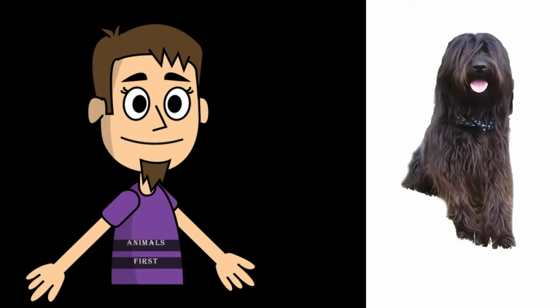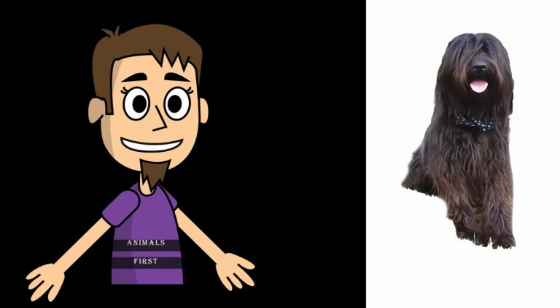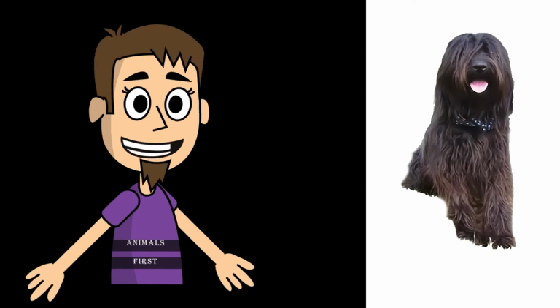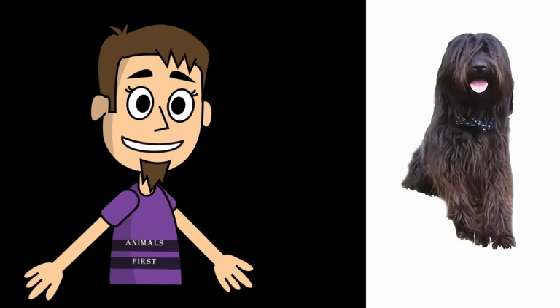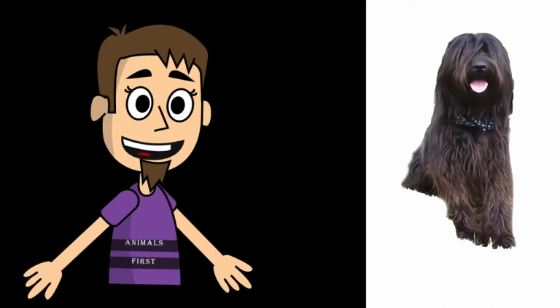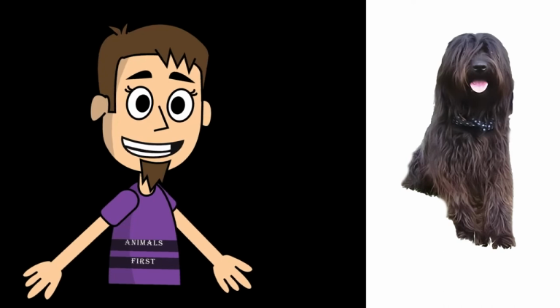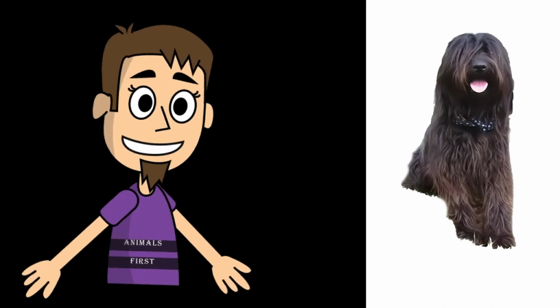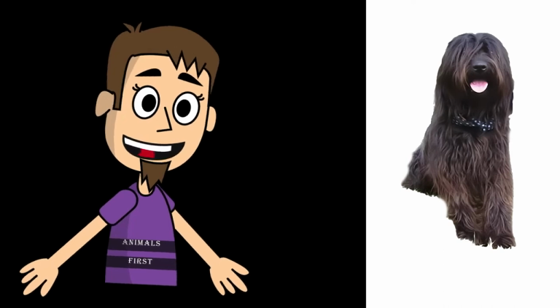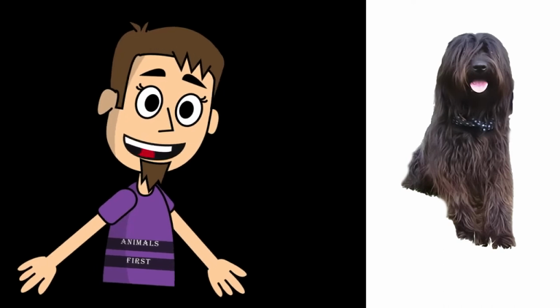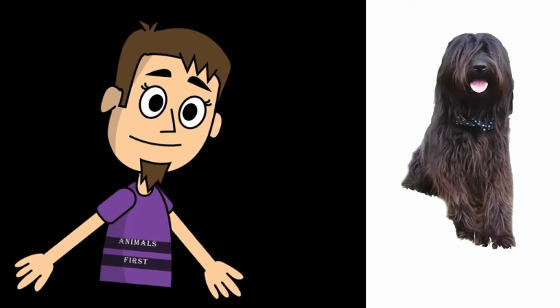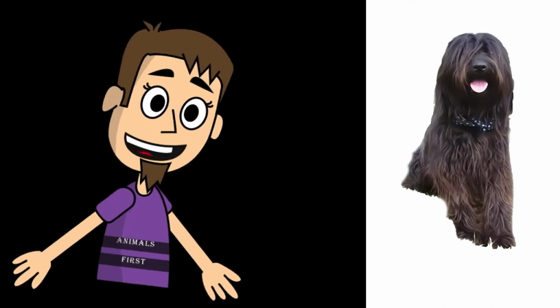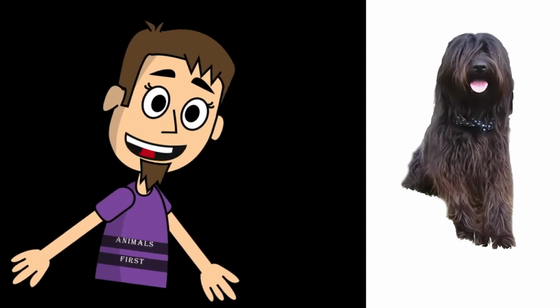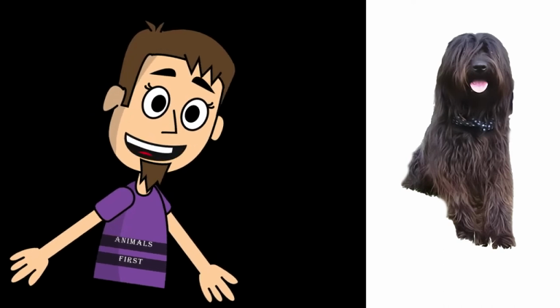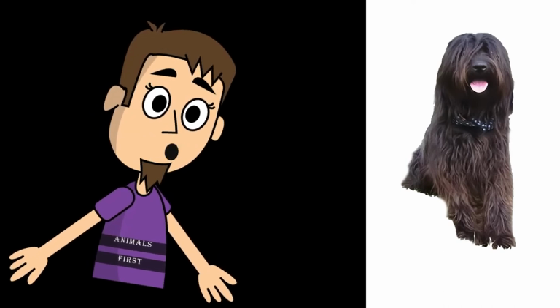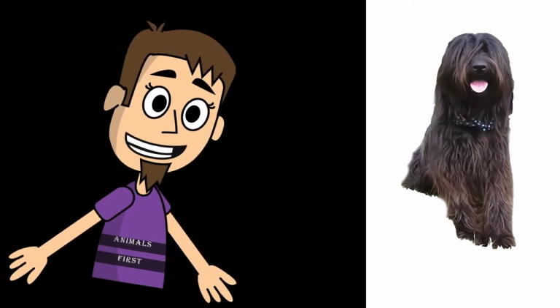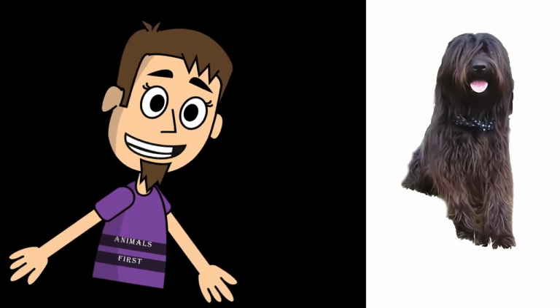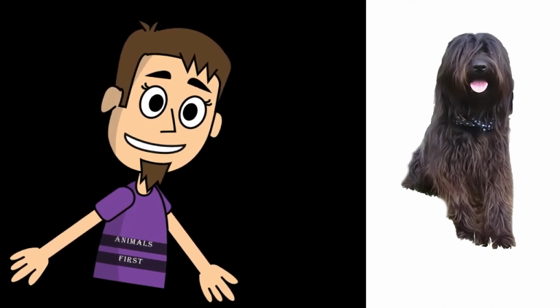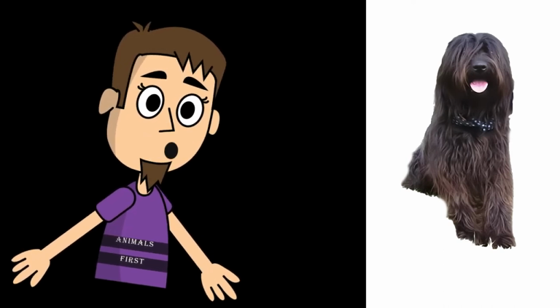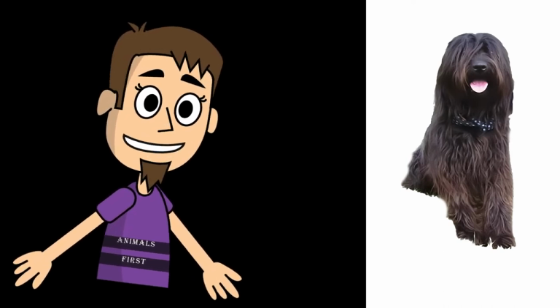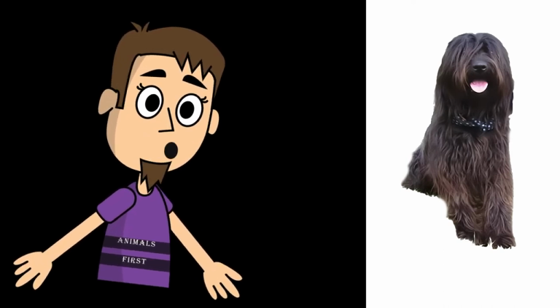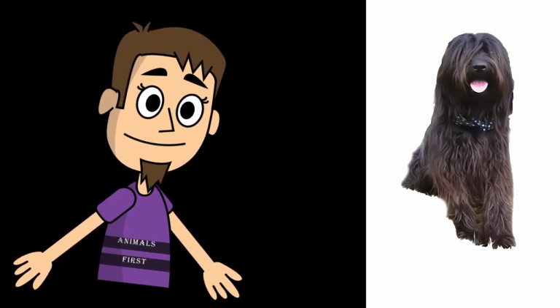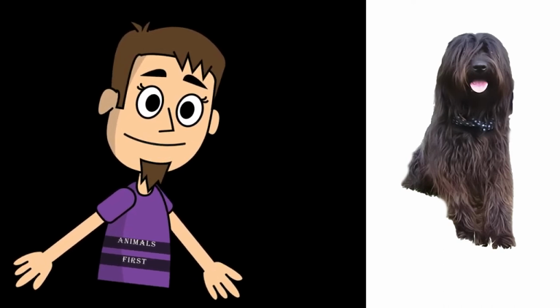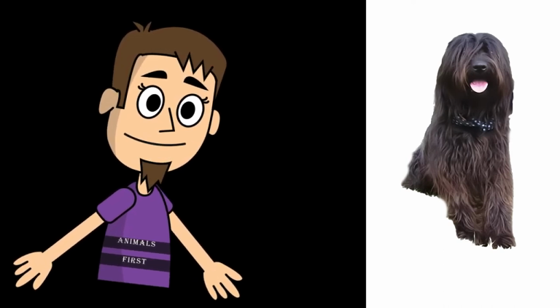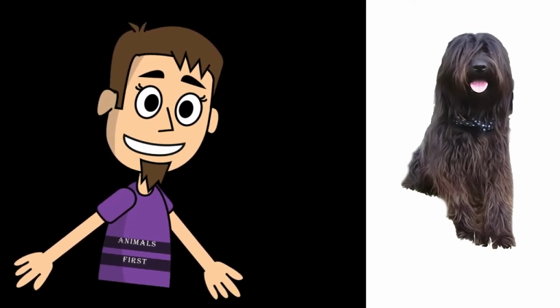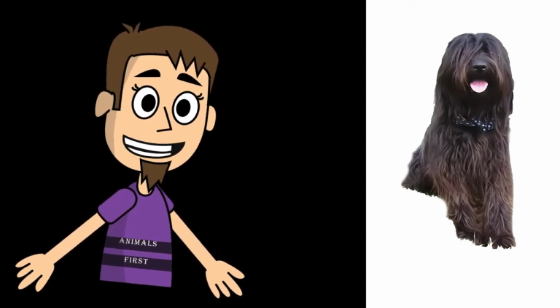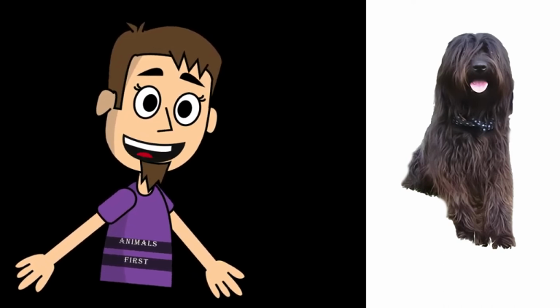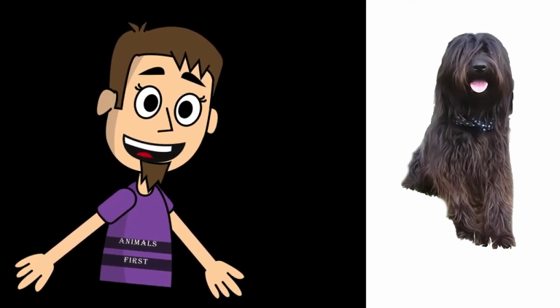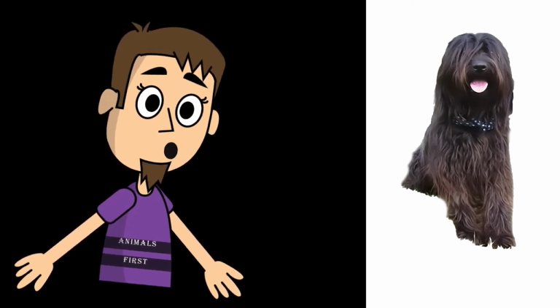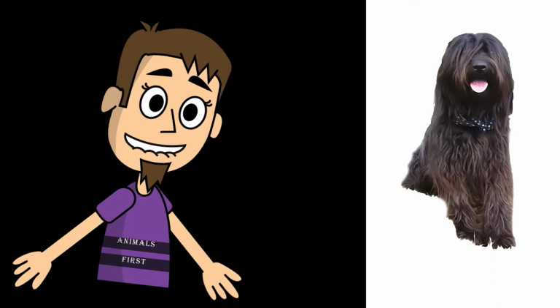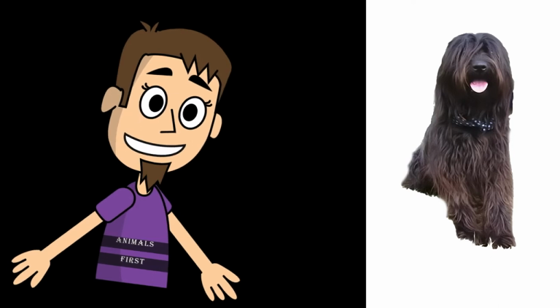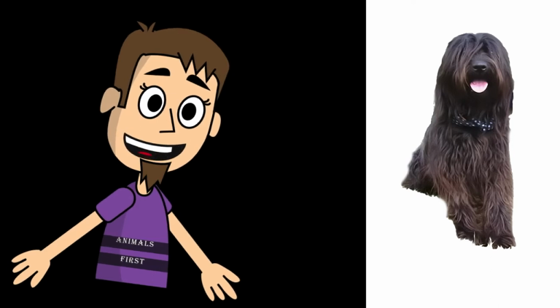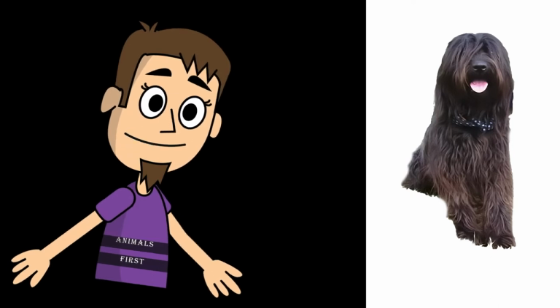What is the connection between the Catalan Shepherd Dog and the Olympic Games in Barcelona? Watch till the end and you will find the answer.